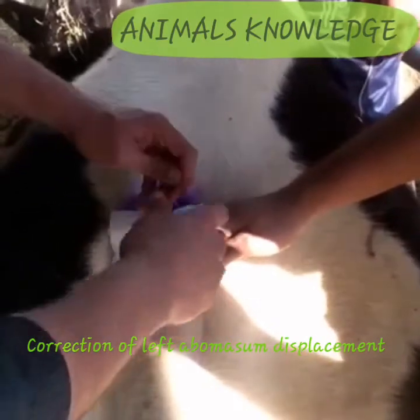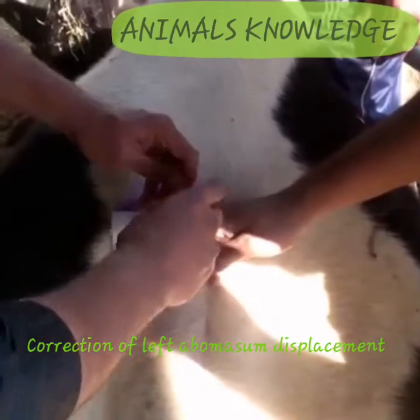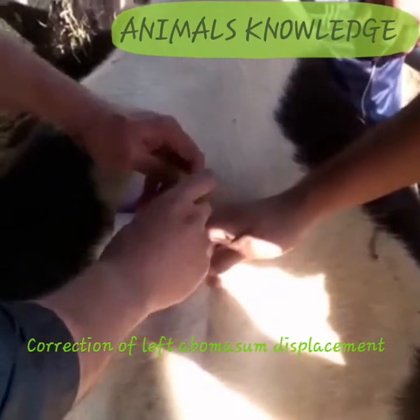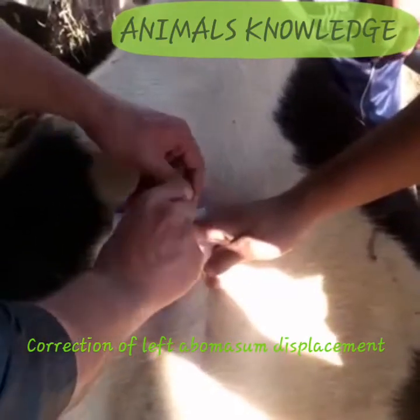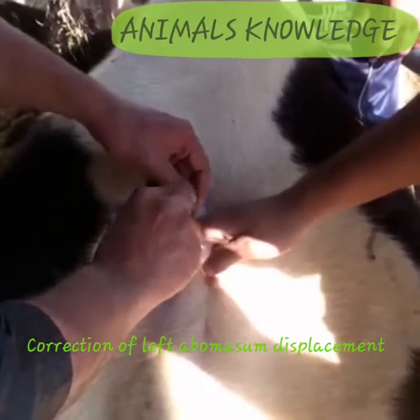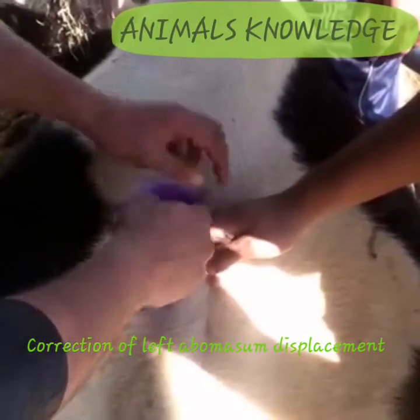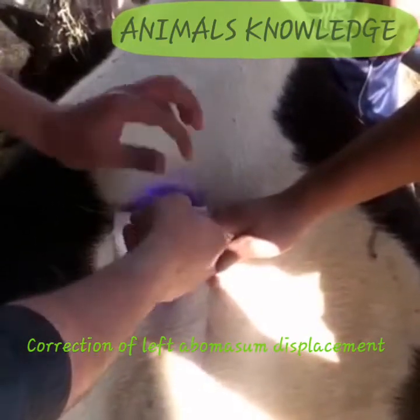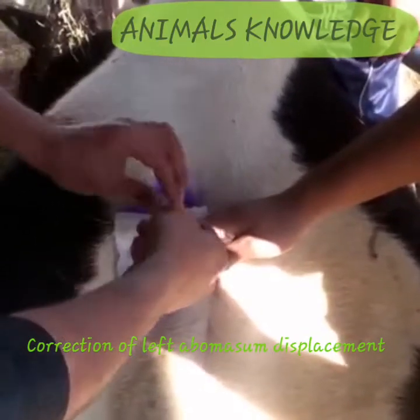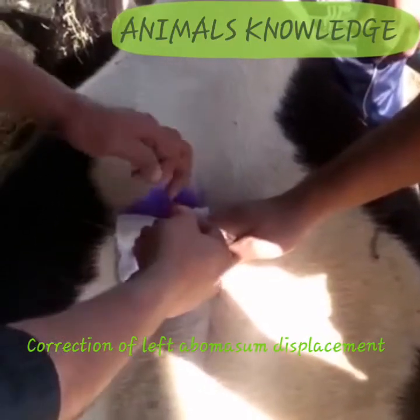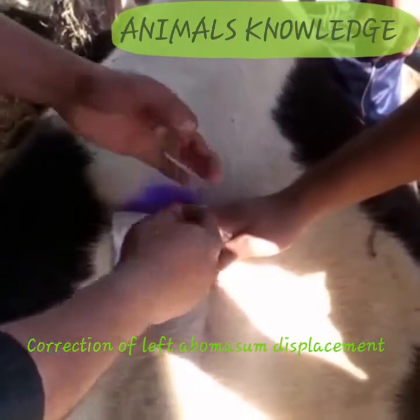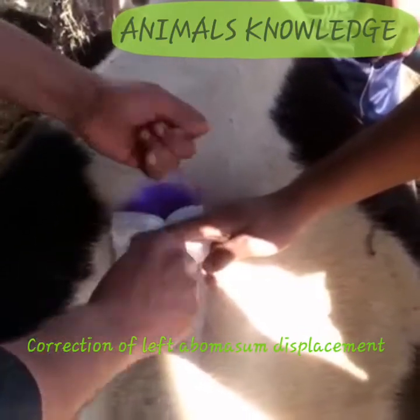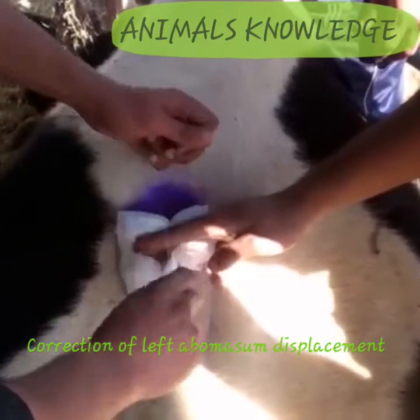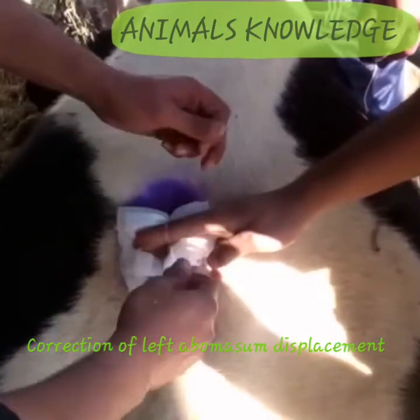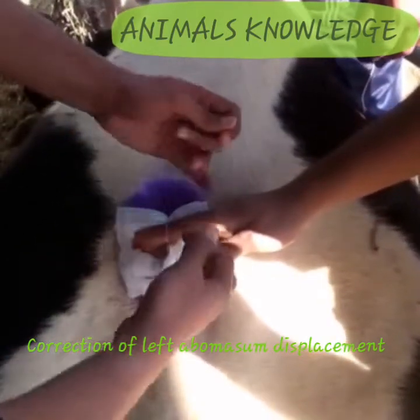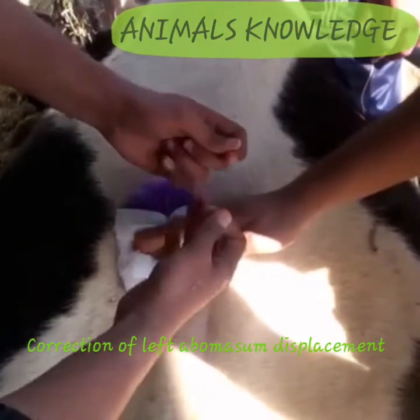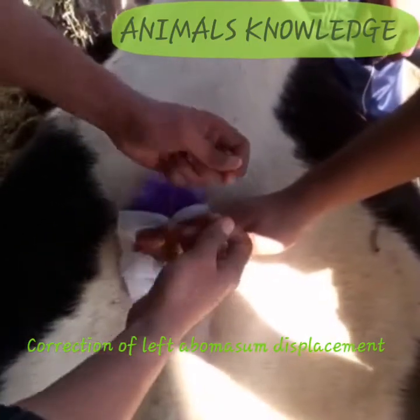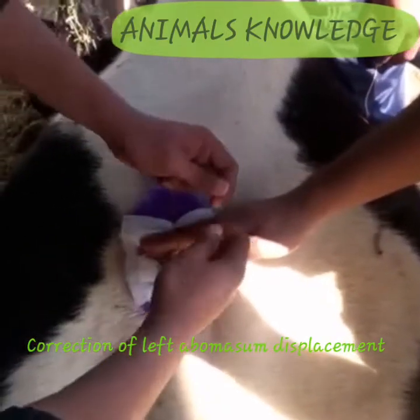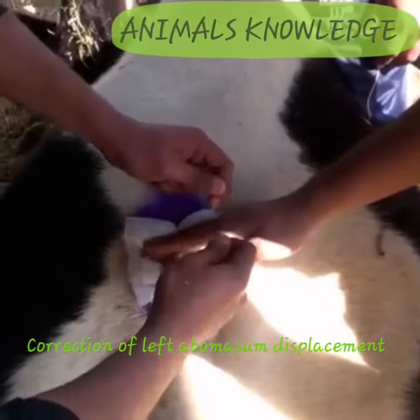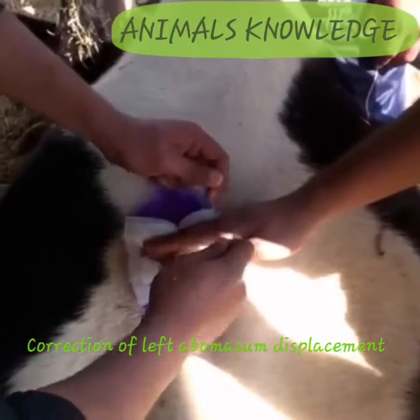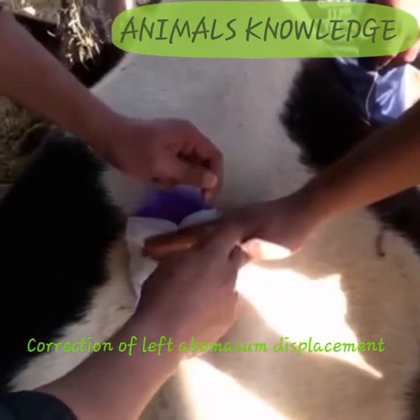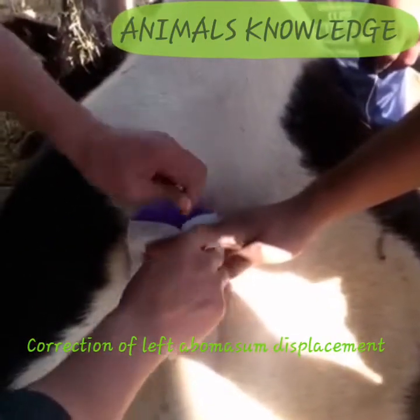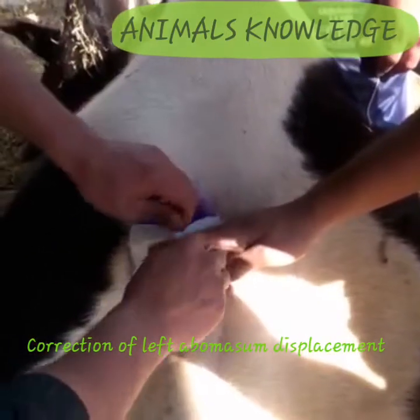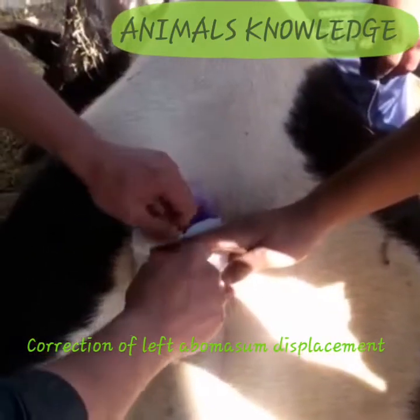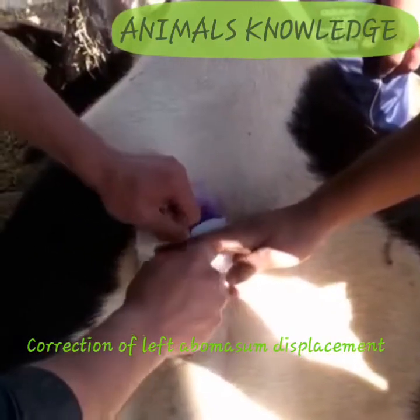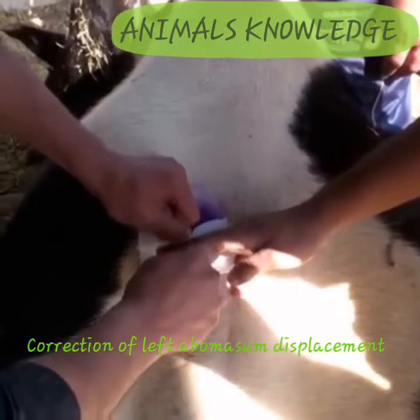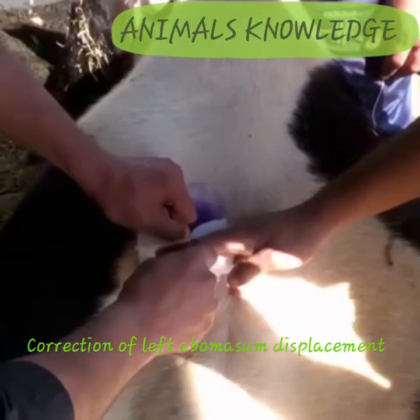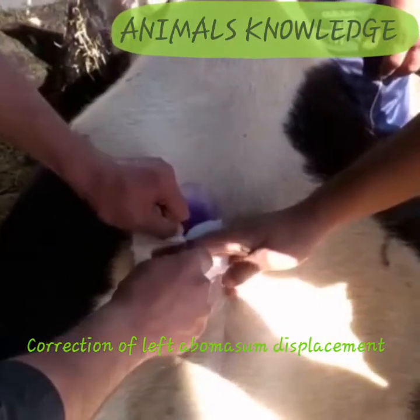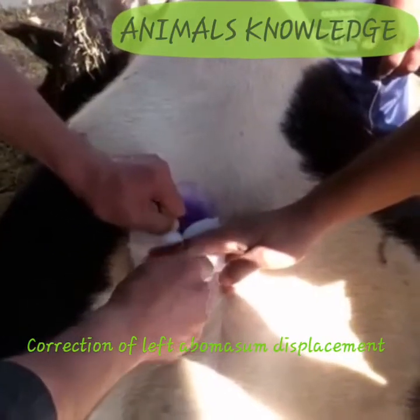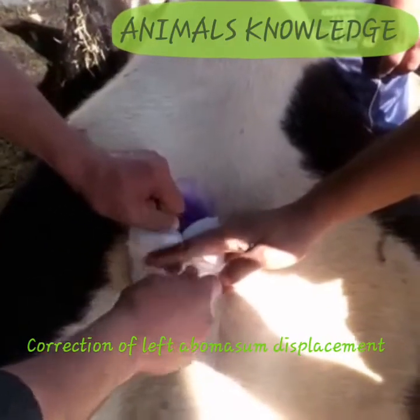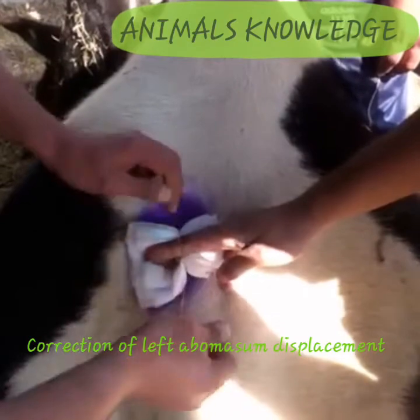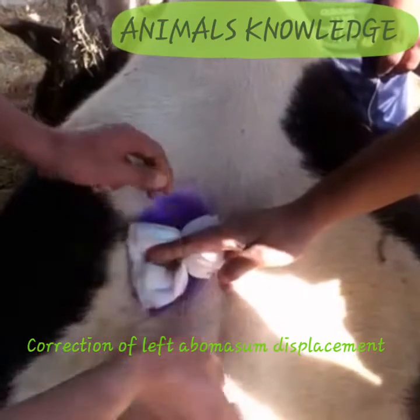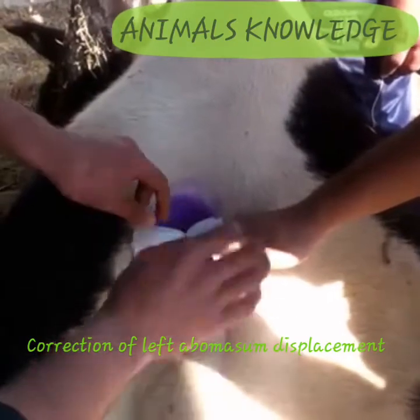Put three fingers and then tie both sutures together.